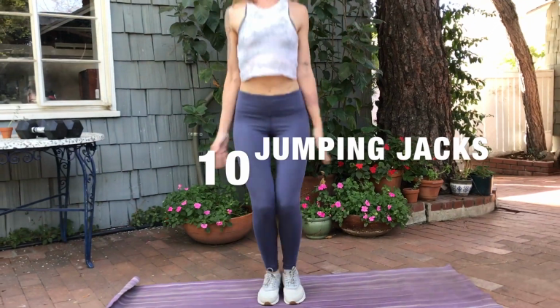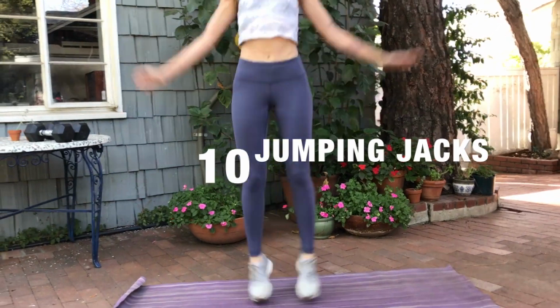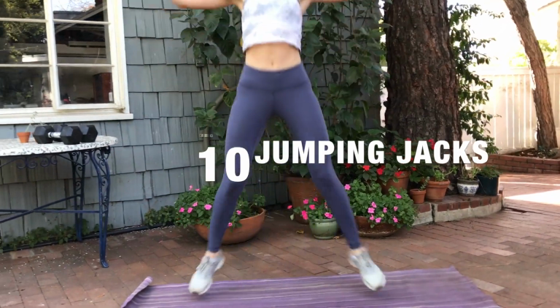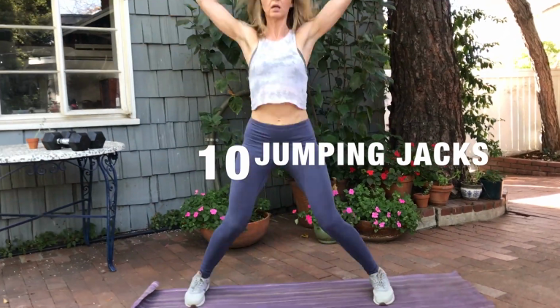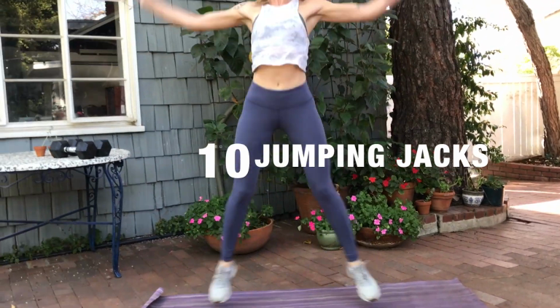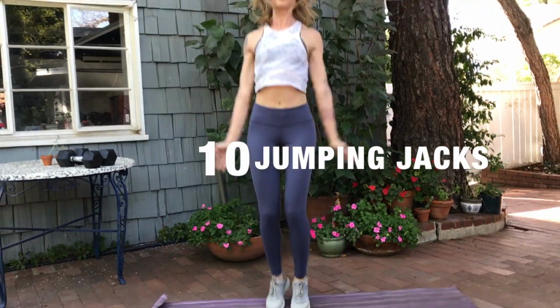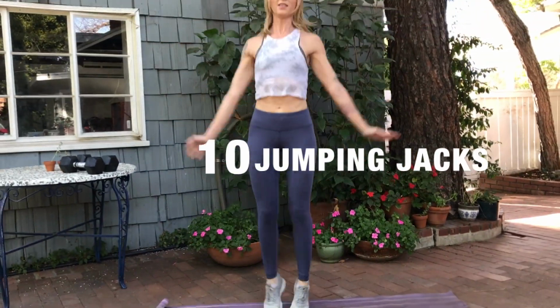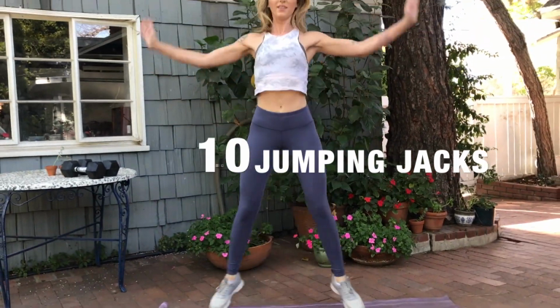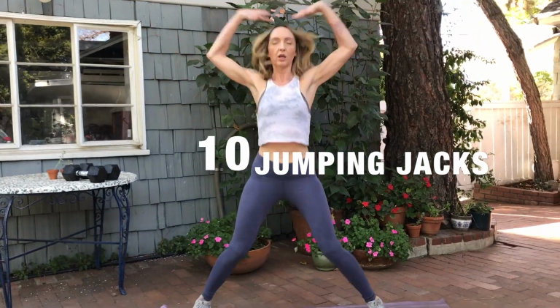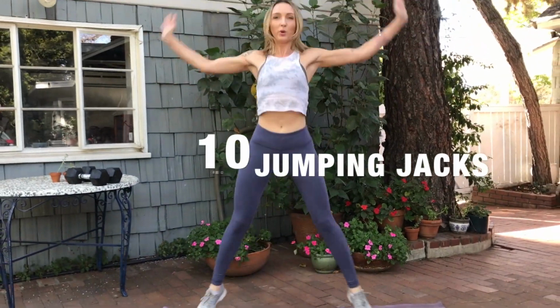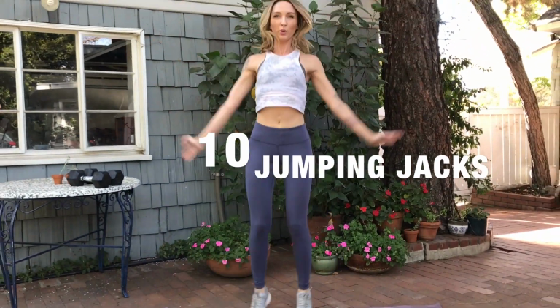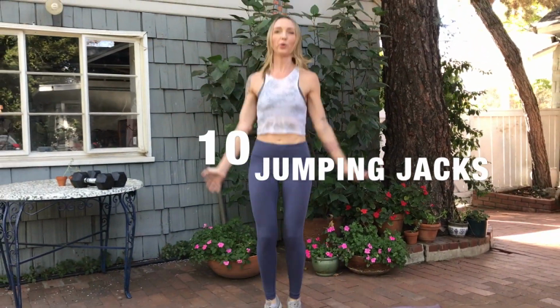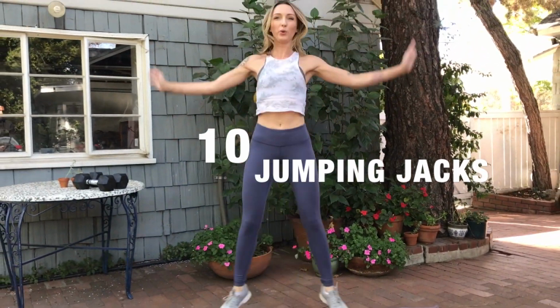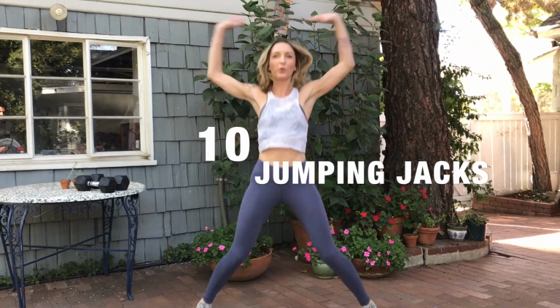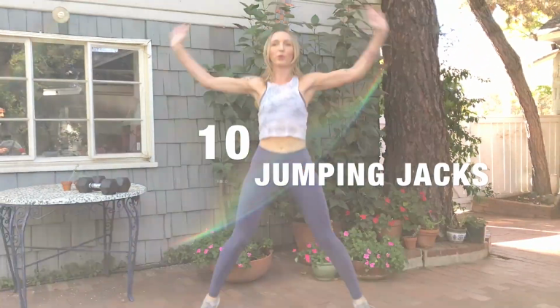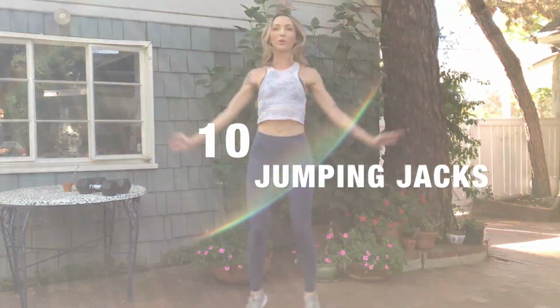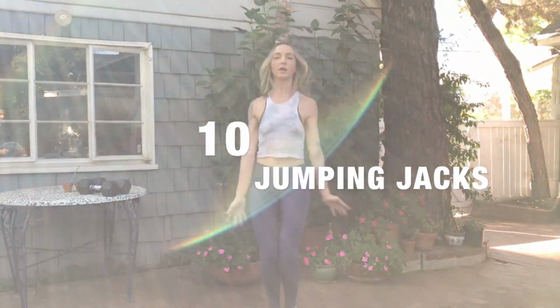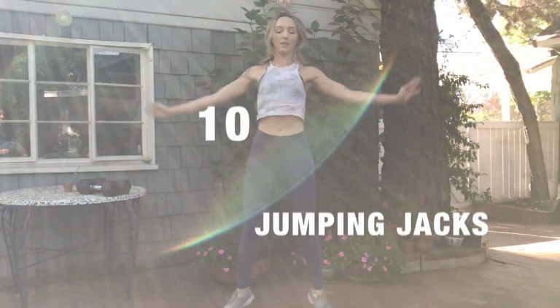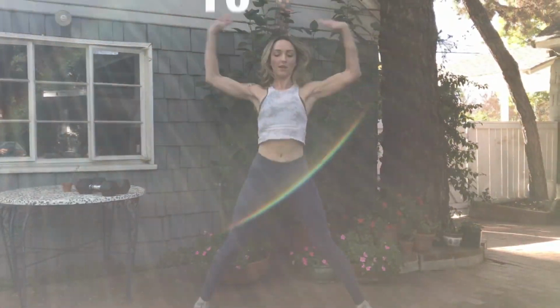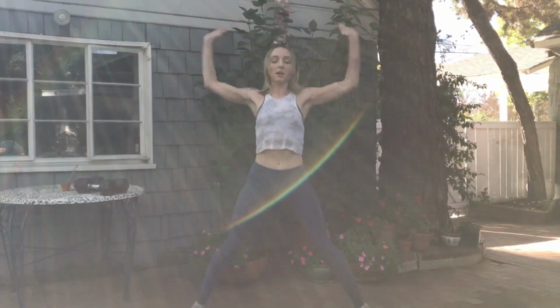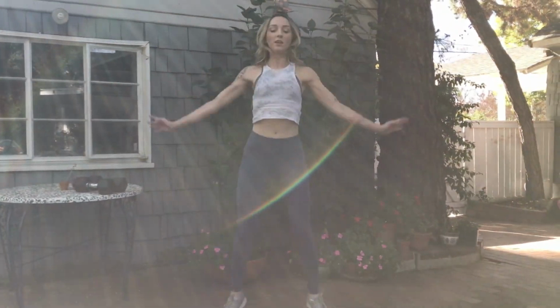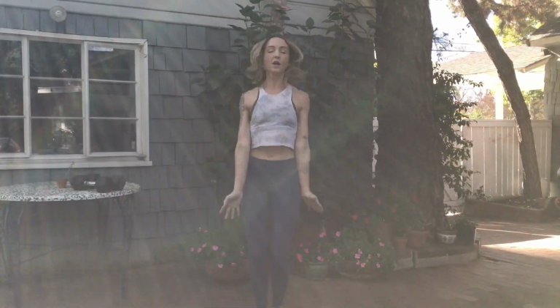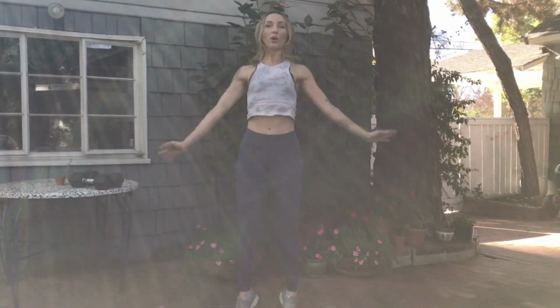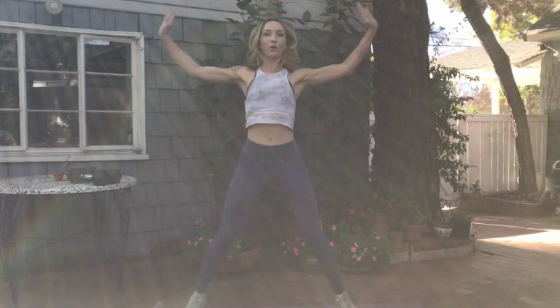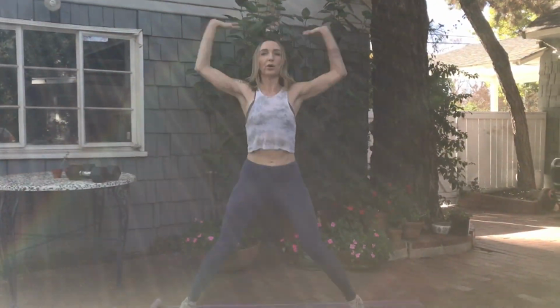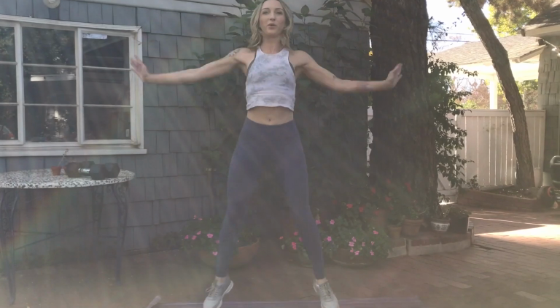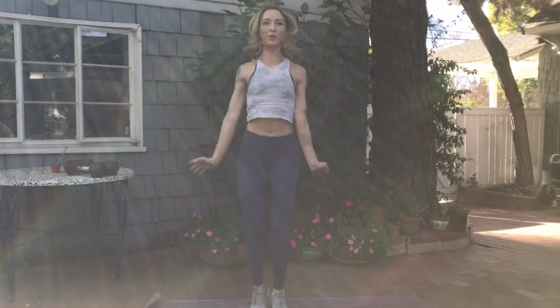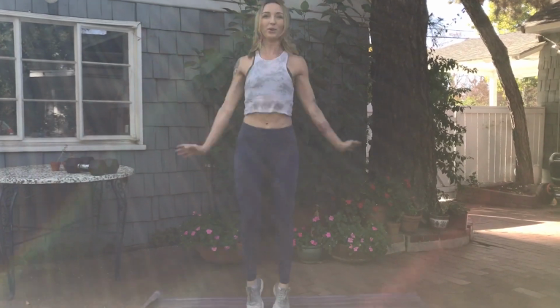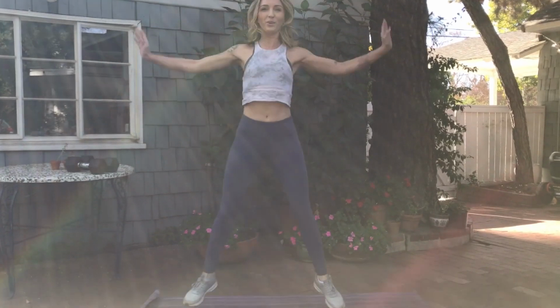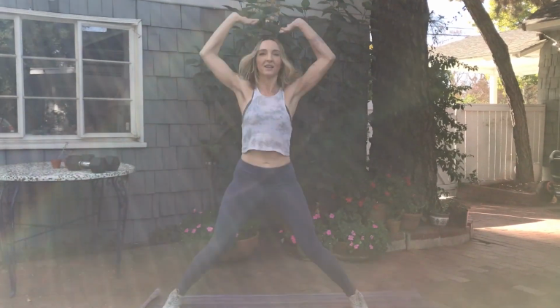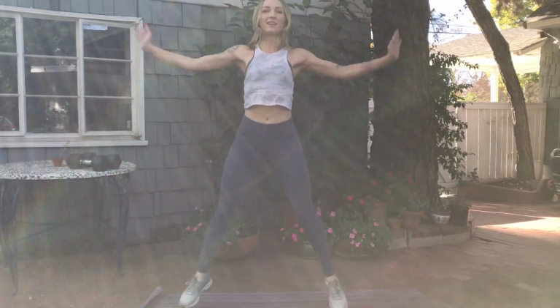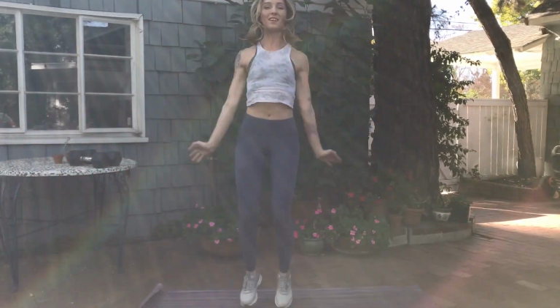Moving on to 10 jumping jacks, arms stretched all the way above your head, jumping out as wide as you can with every rep.